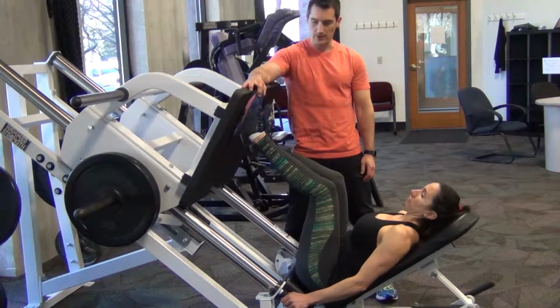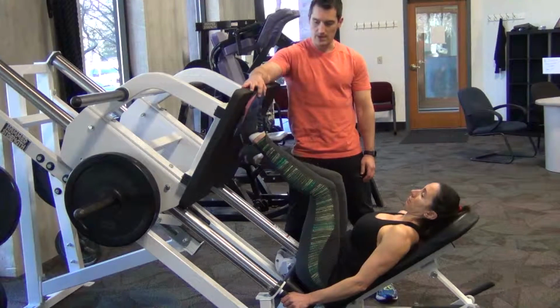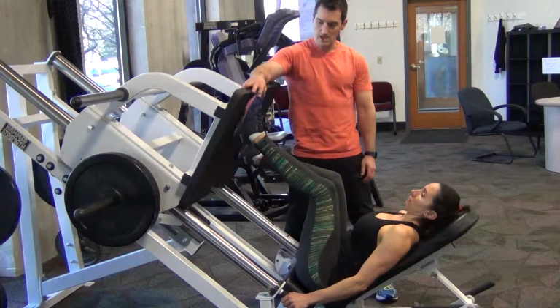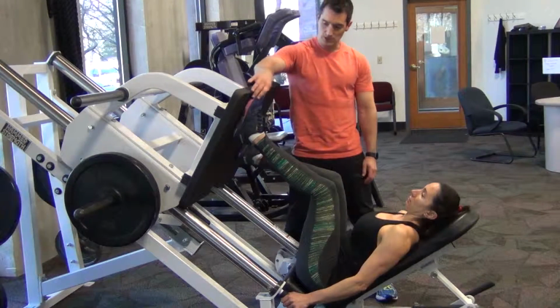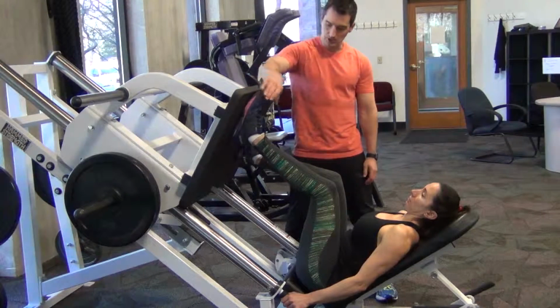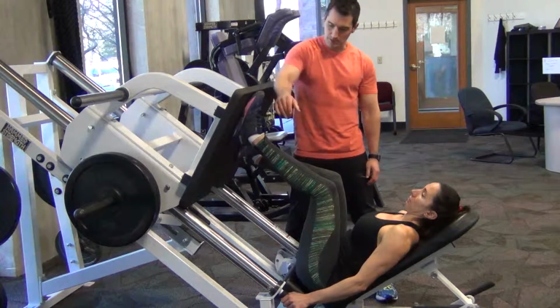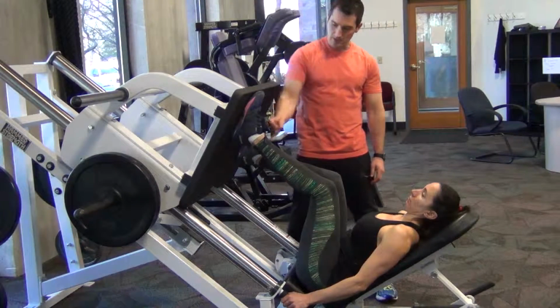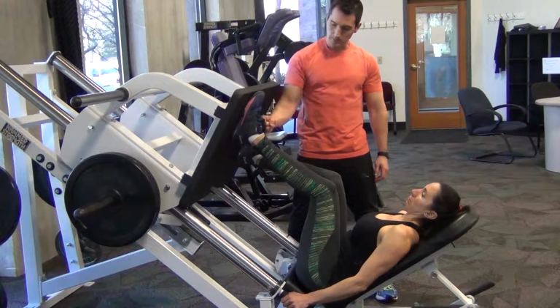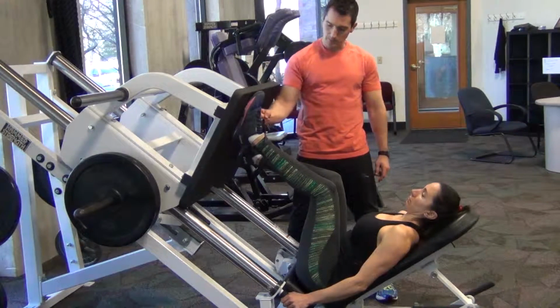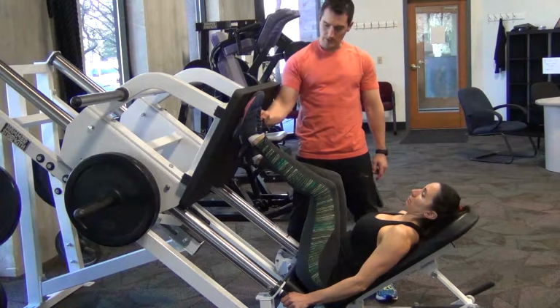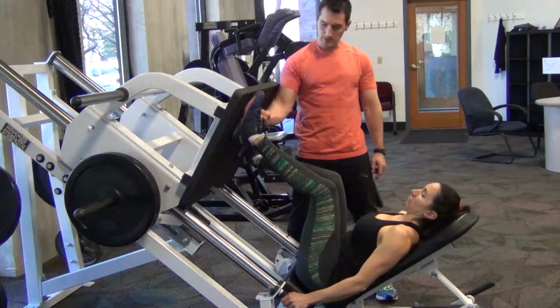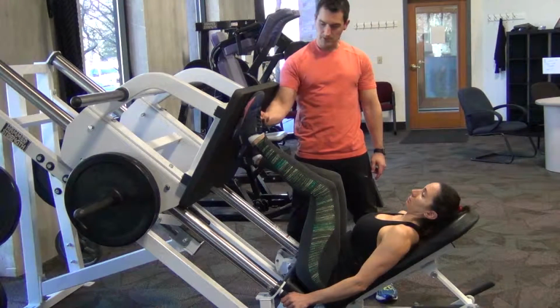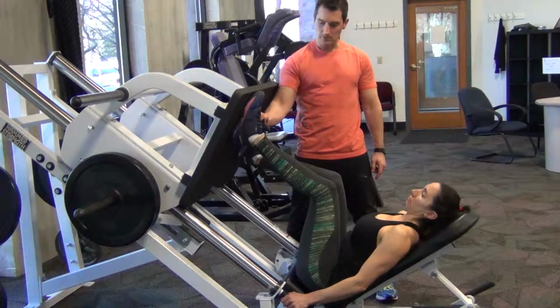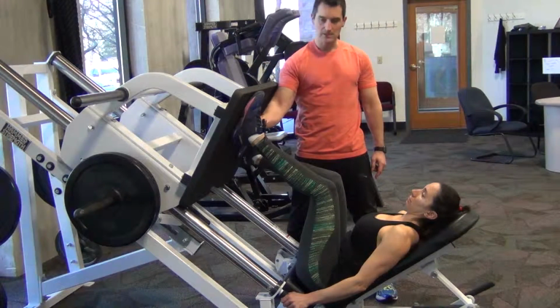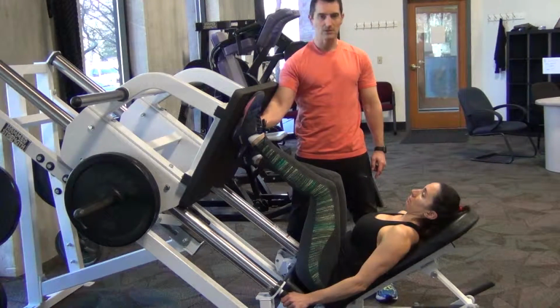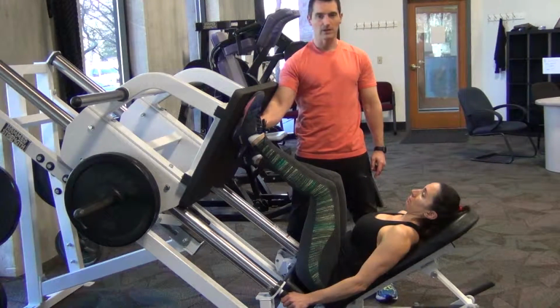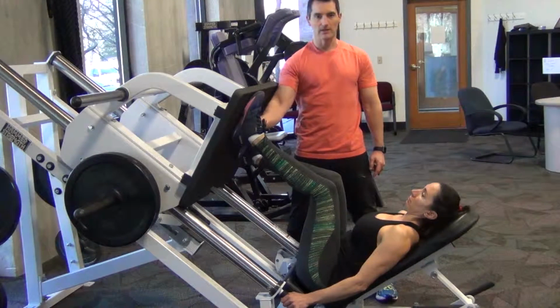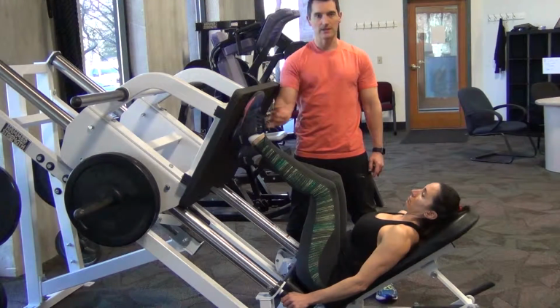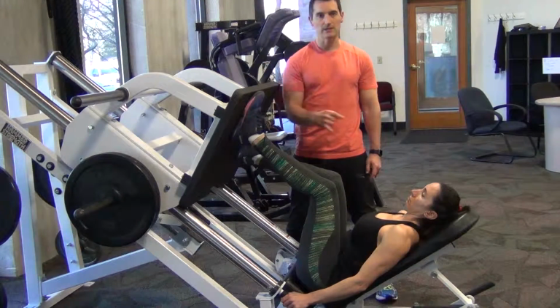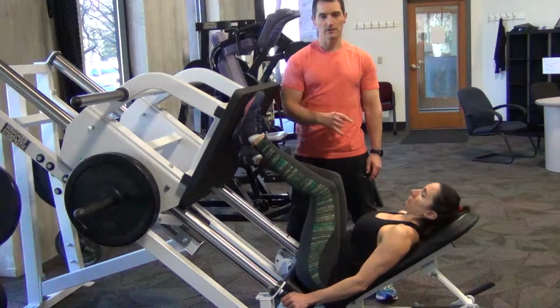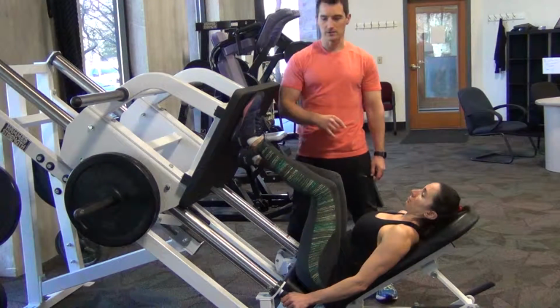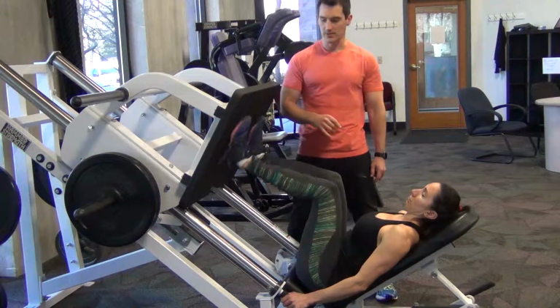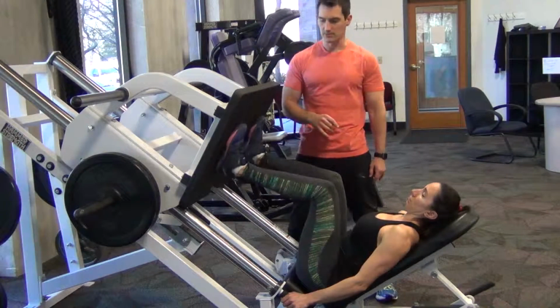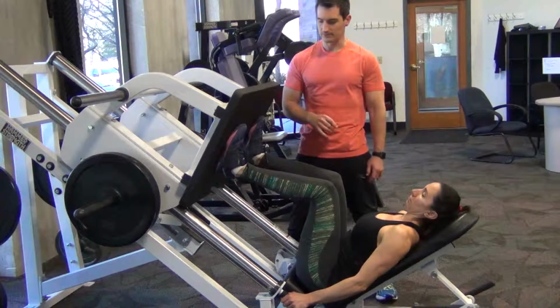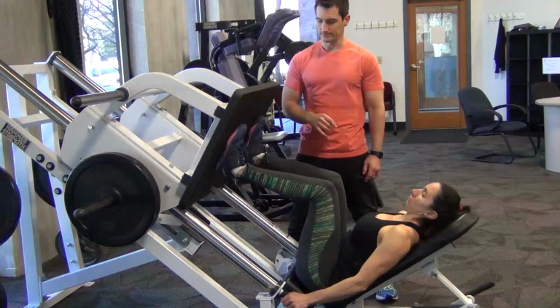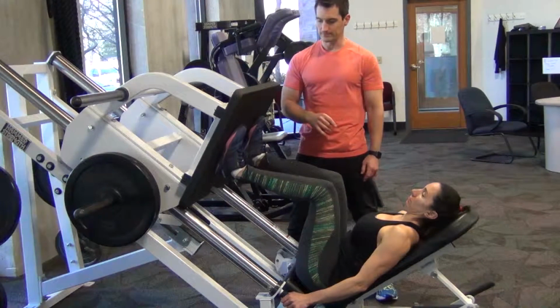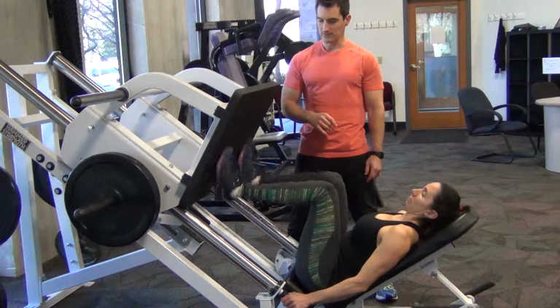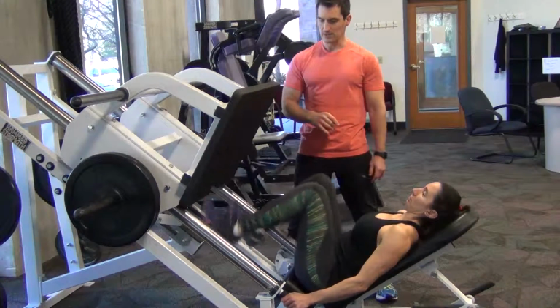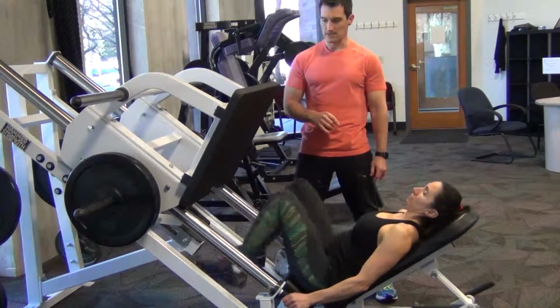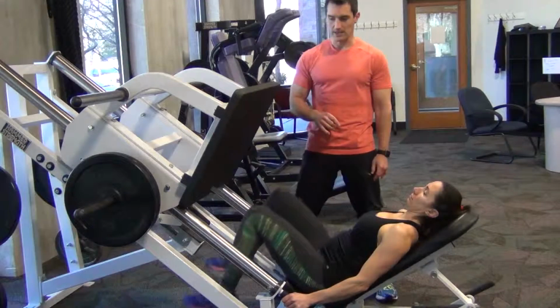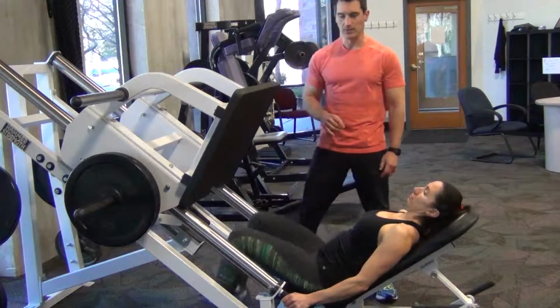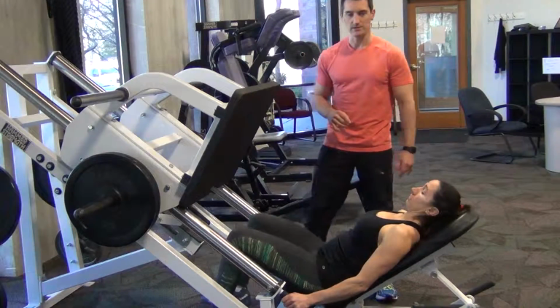You should be able to put pressure through the midsole and the heel at all times. And that's leg press.